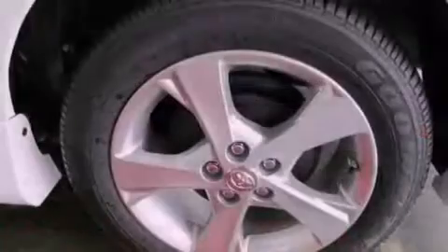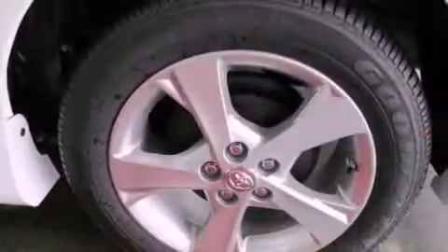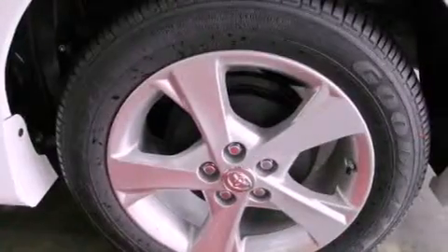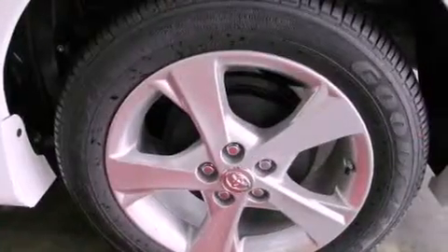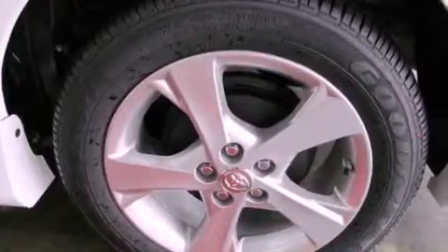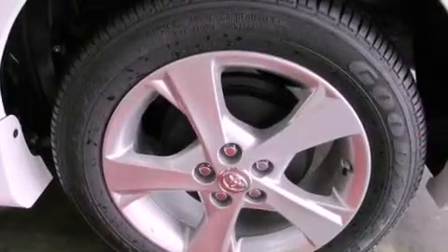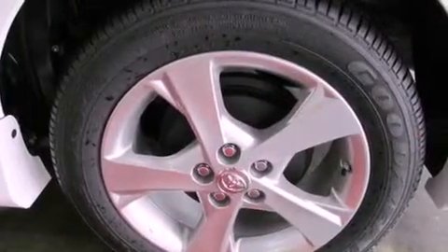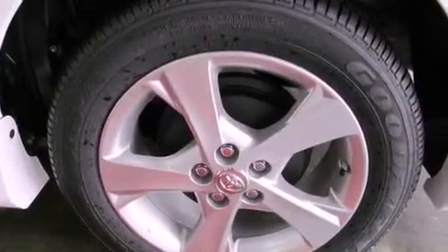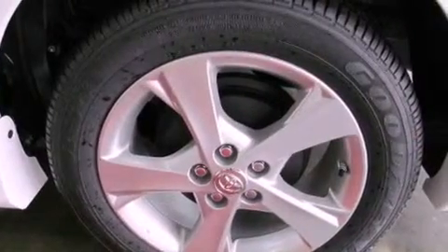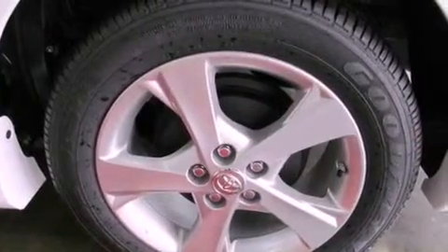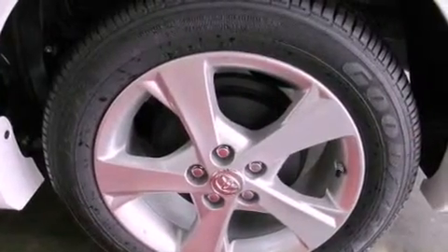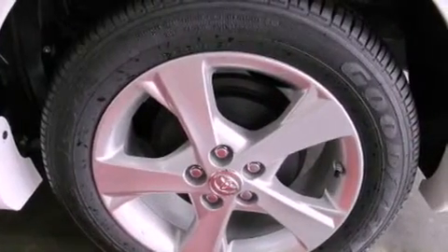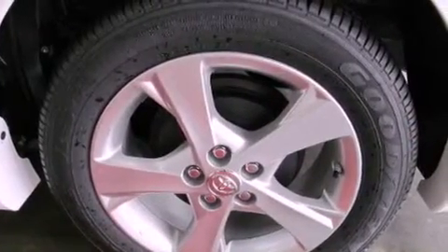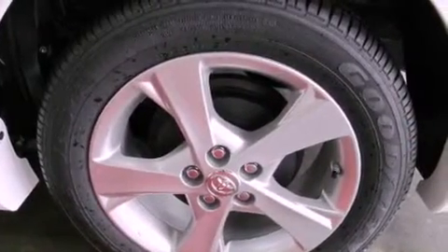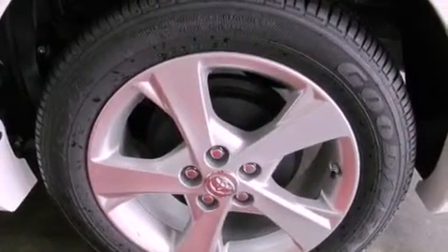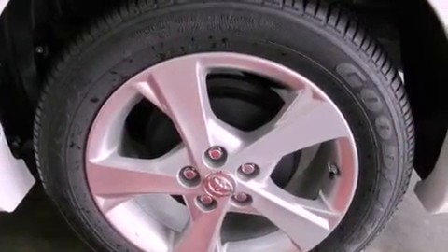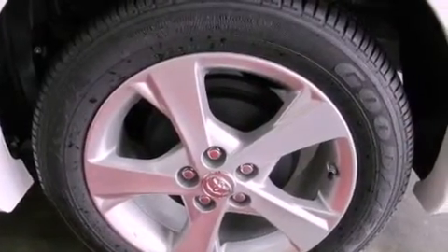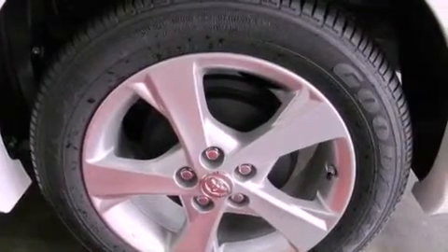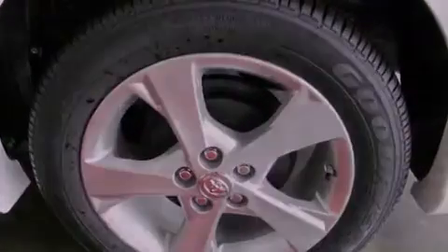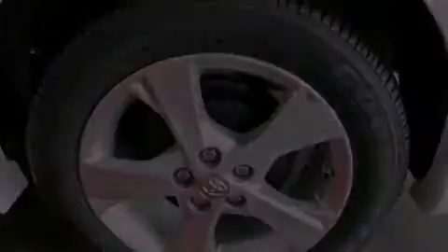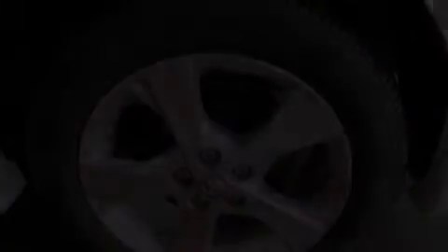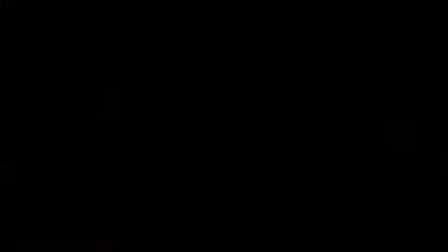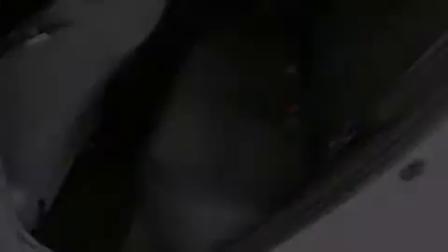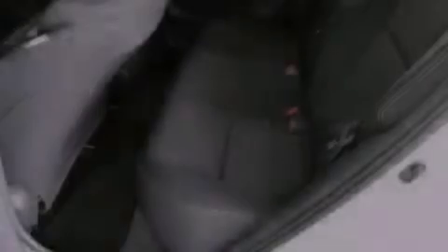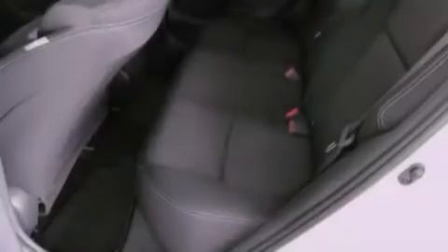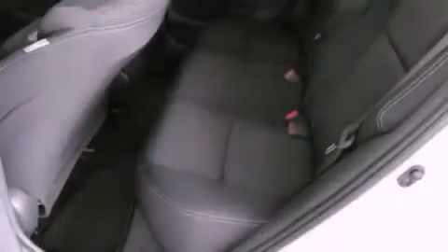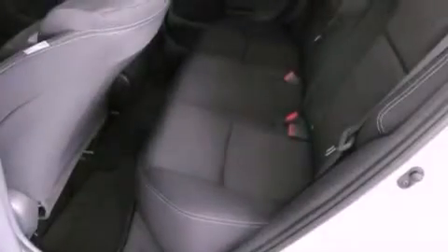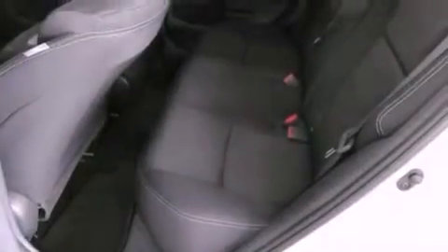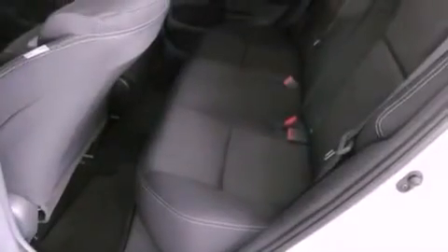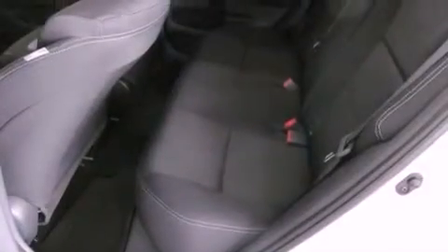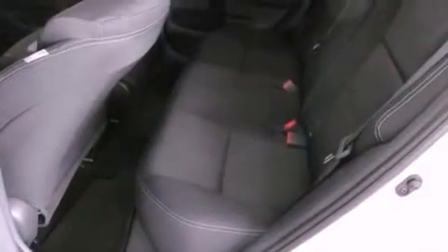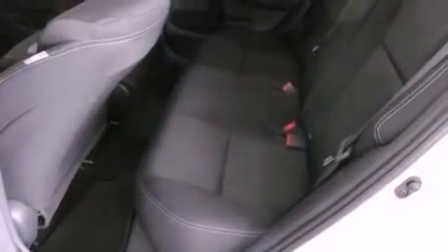Fog lamps, rear impact crumple zones, an anti-lock braking system, air conditioning, and alloy wheels.